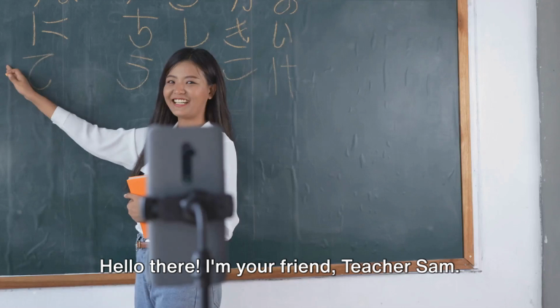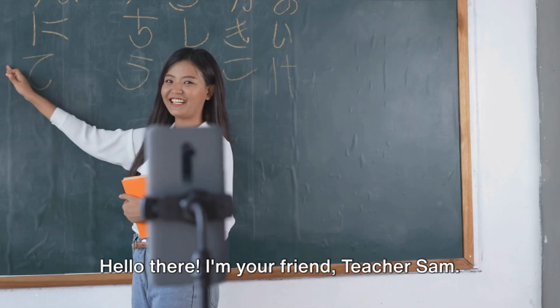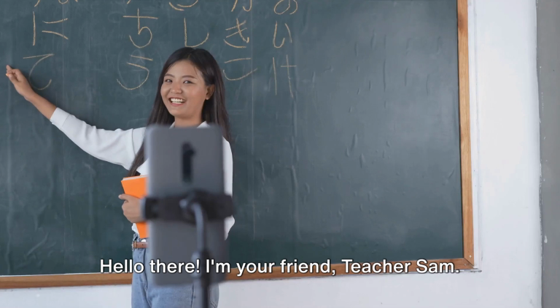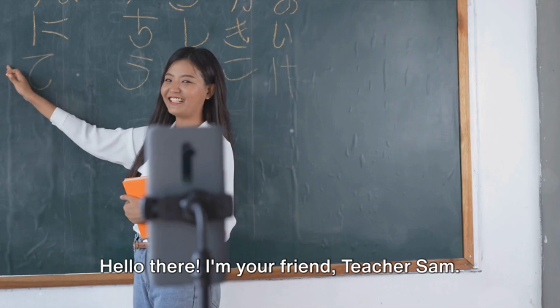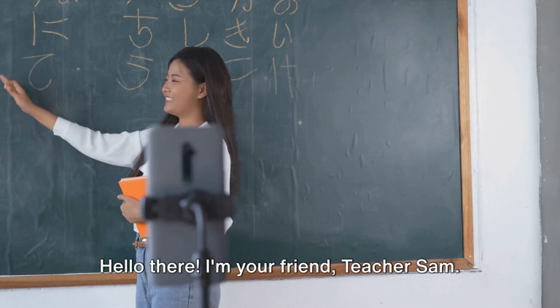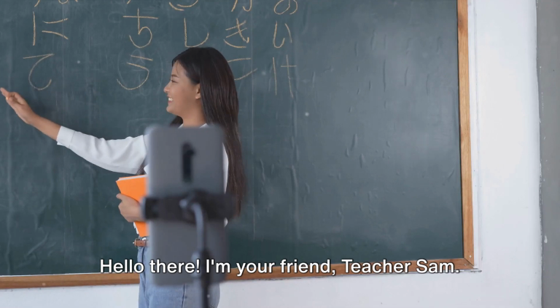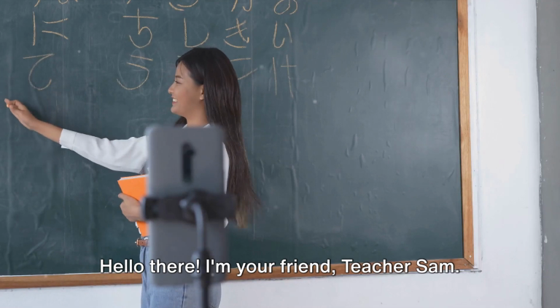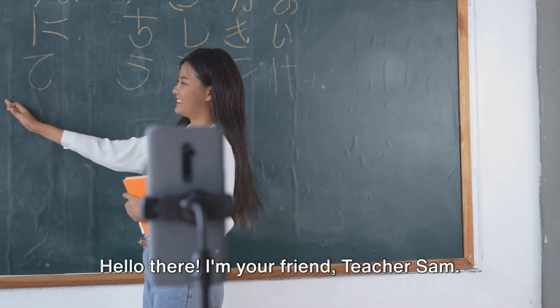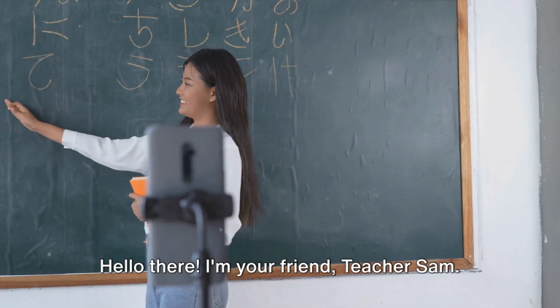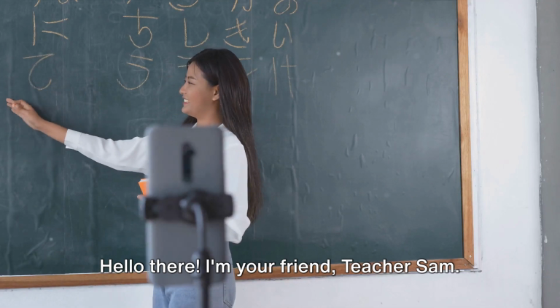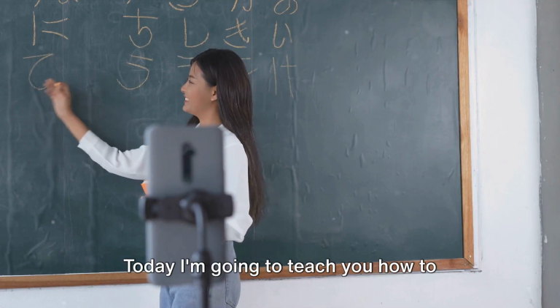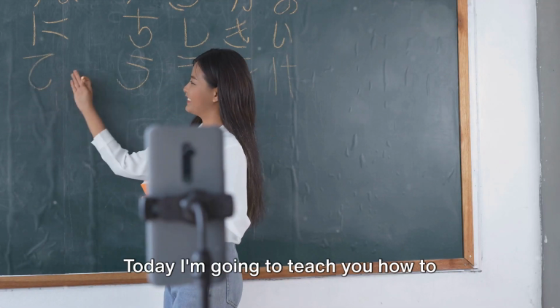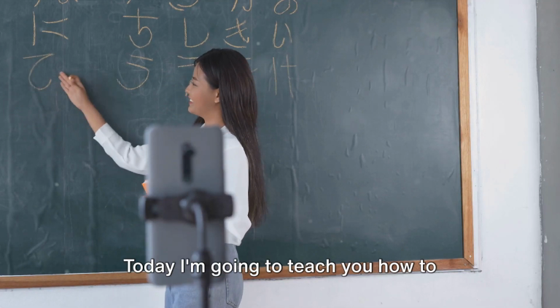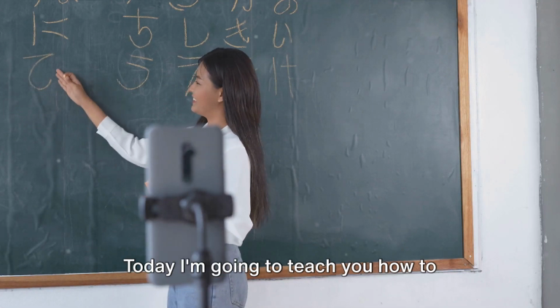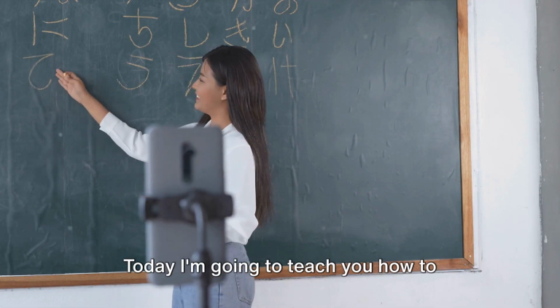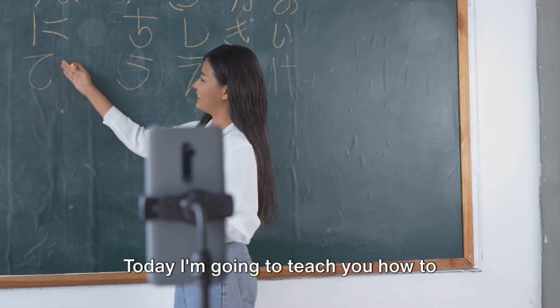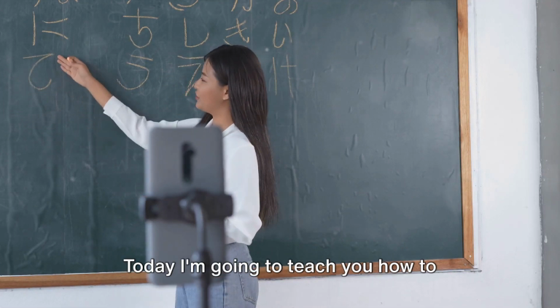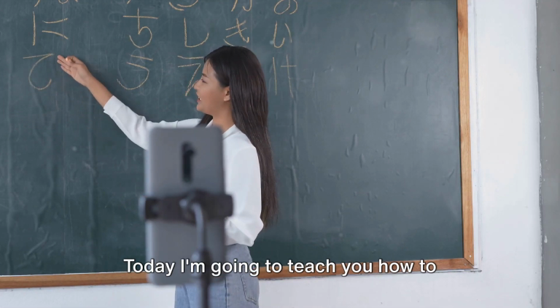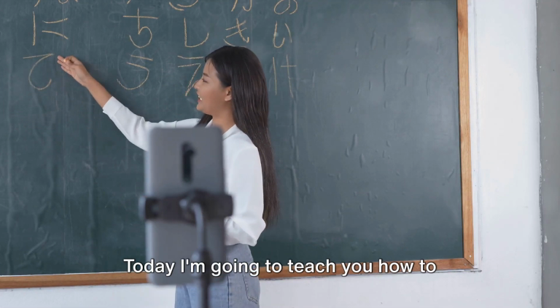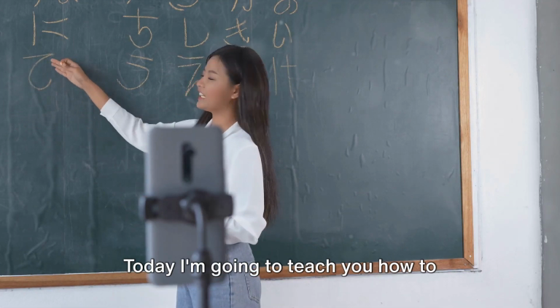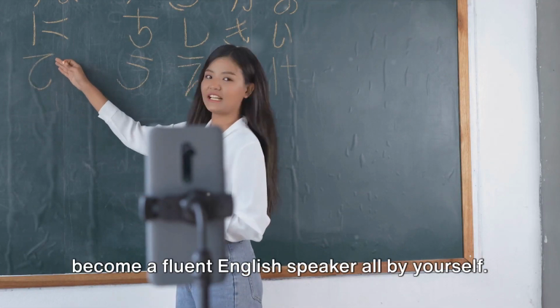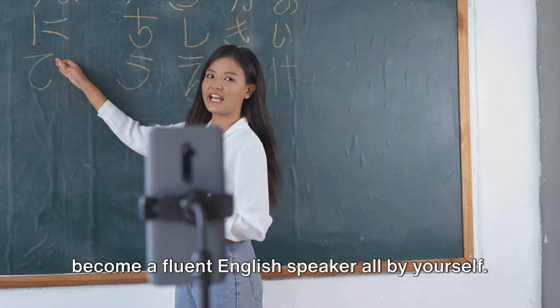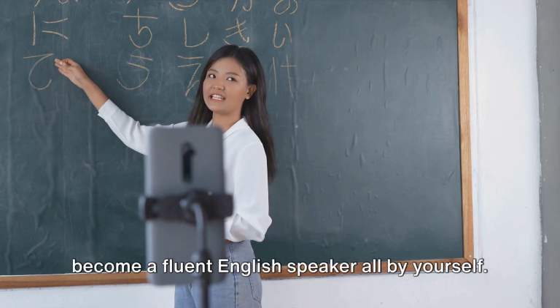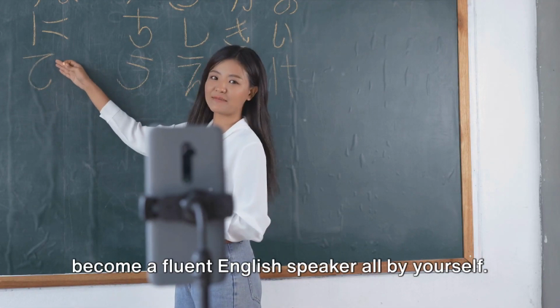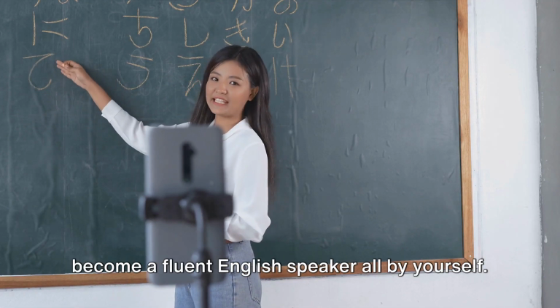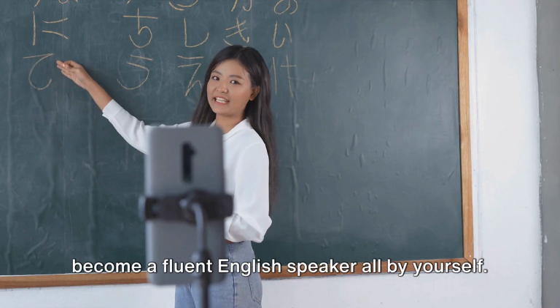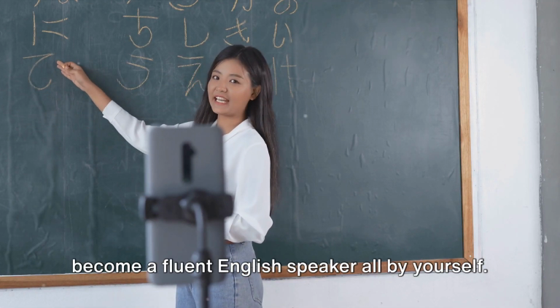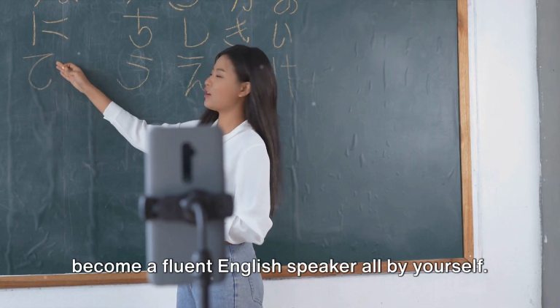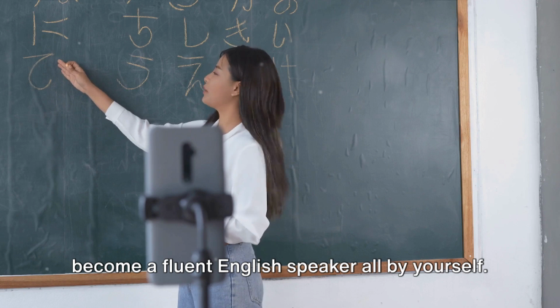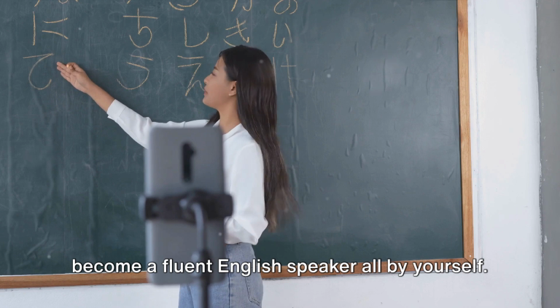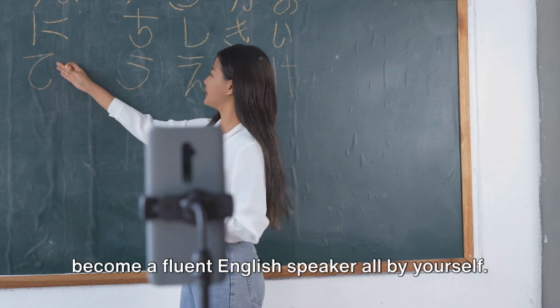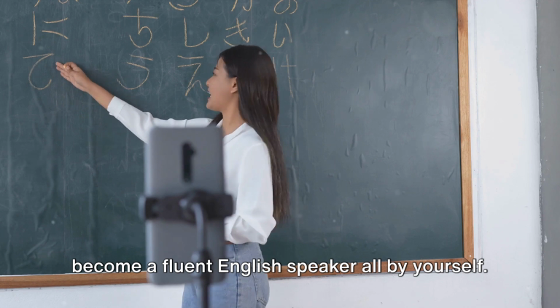Hello there, I'm your friend, teacher Sam. Today I'm going to teach you how to become a fluent English speaker all by yourself.